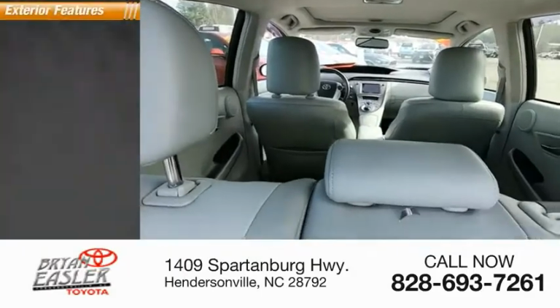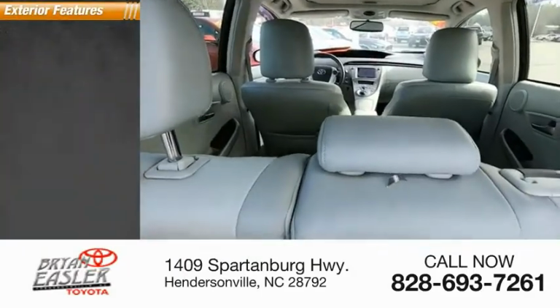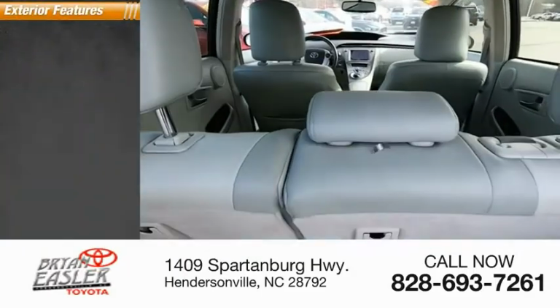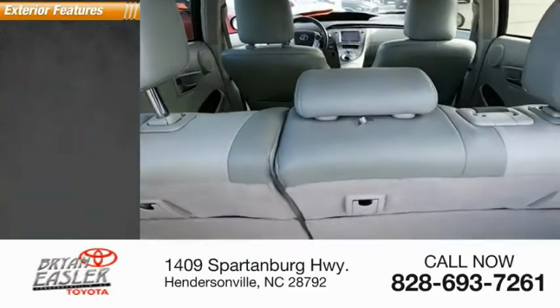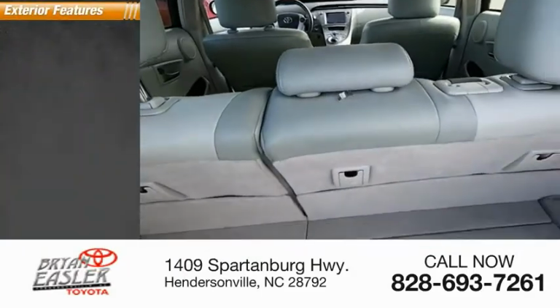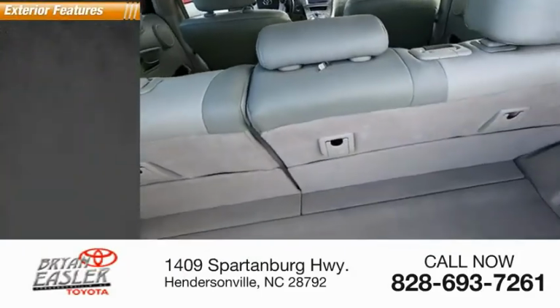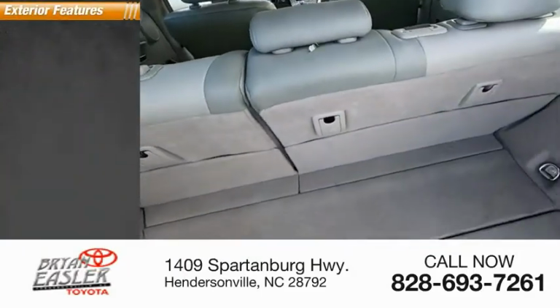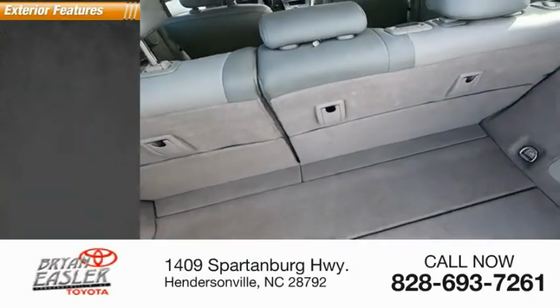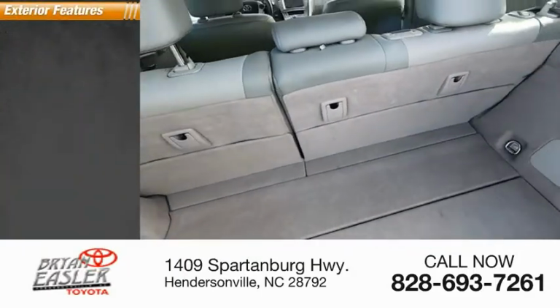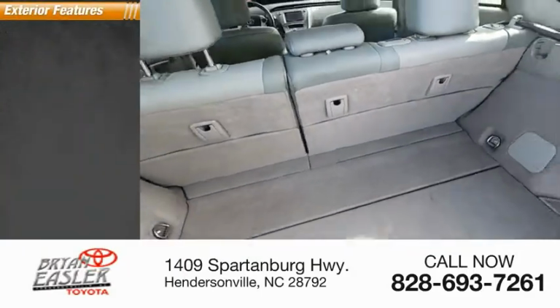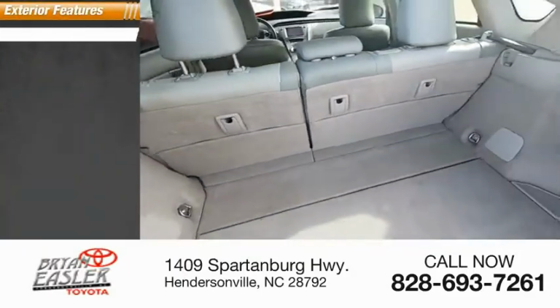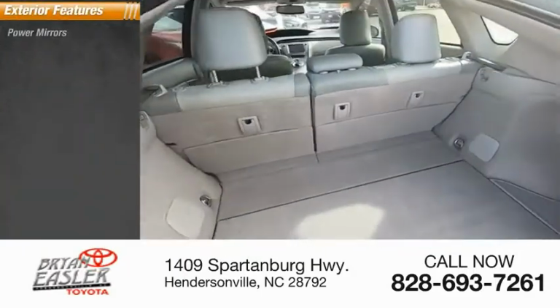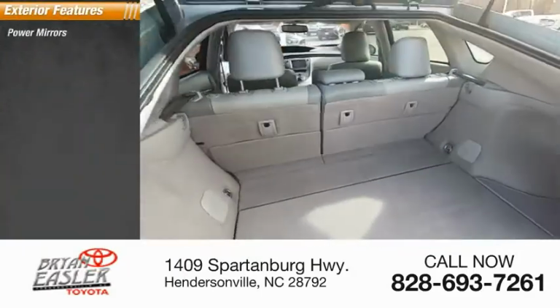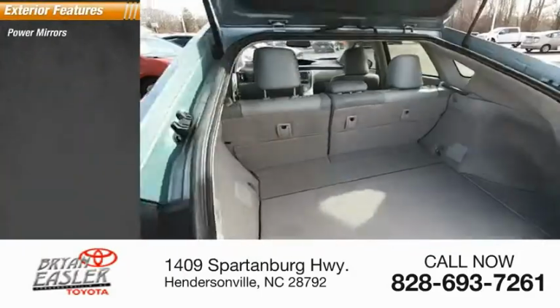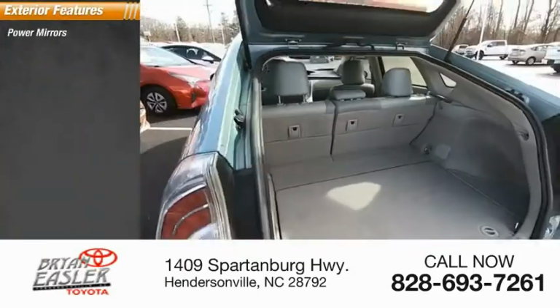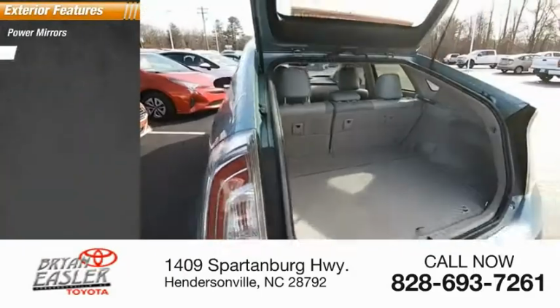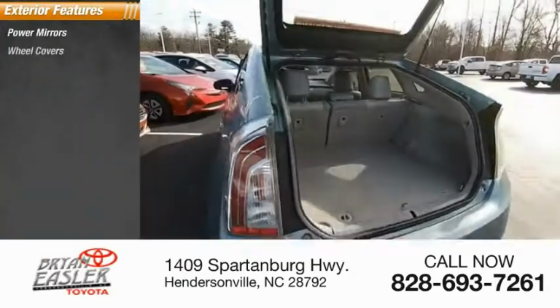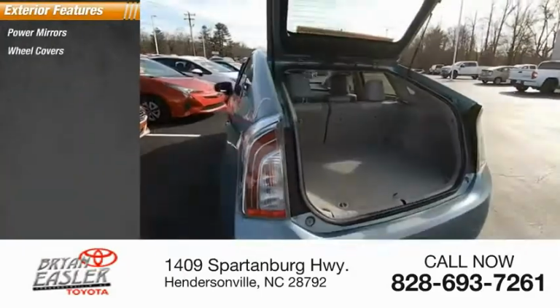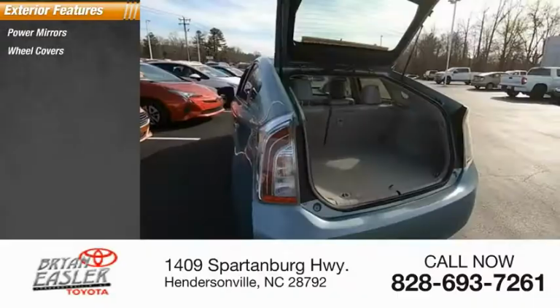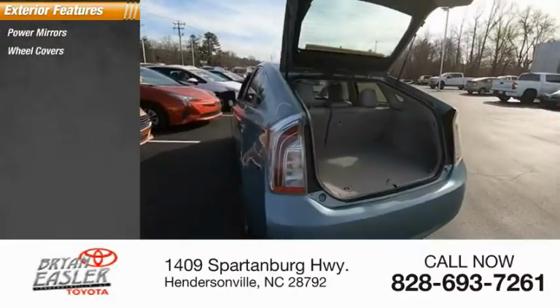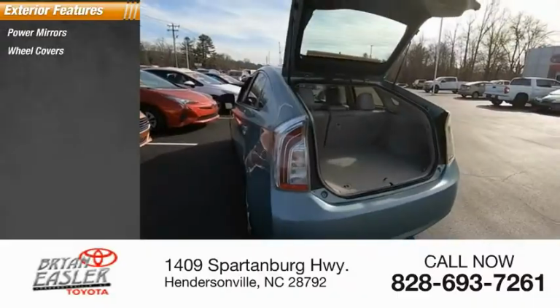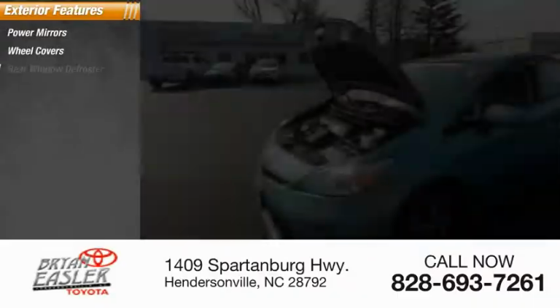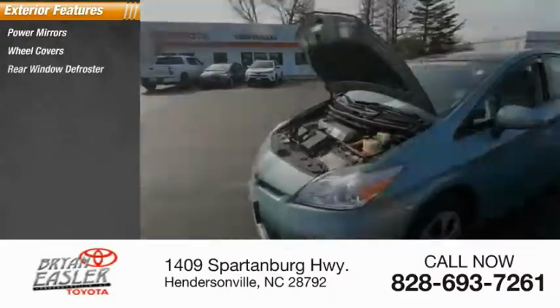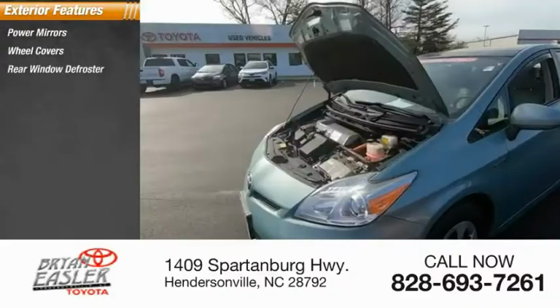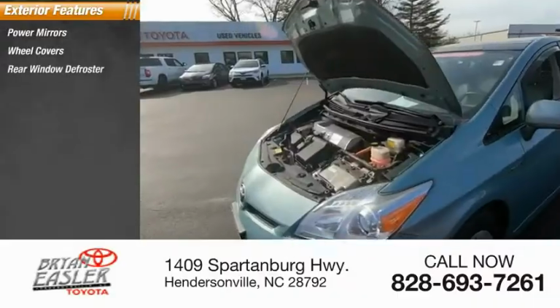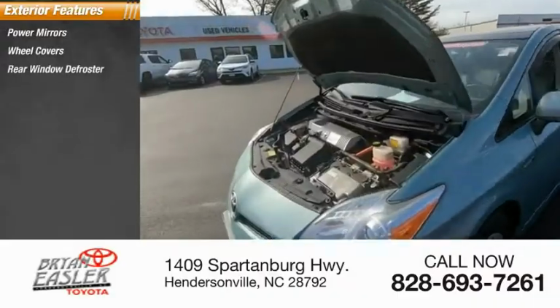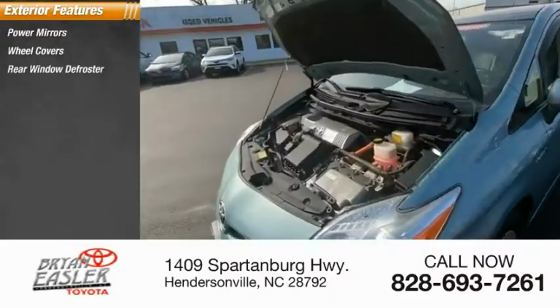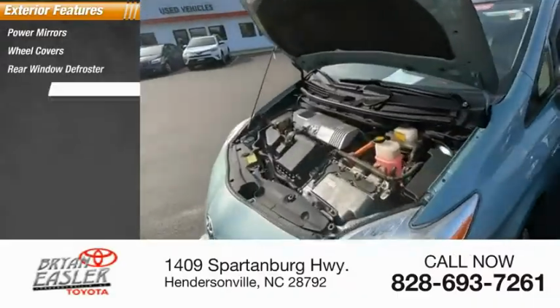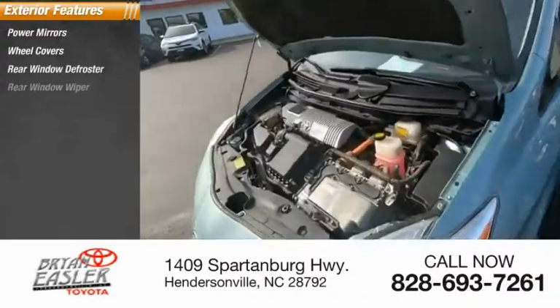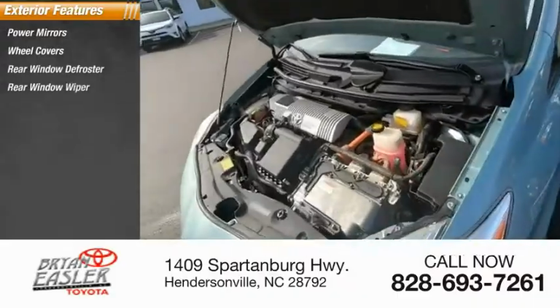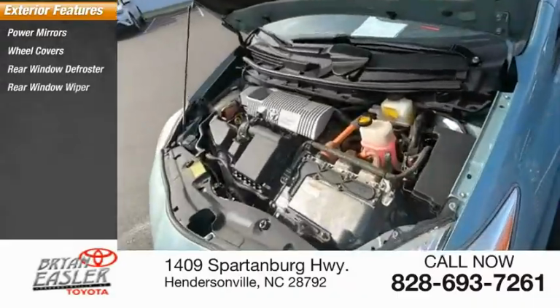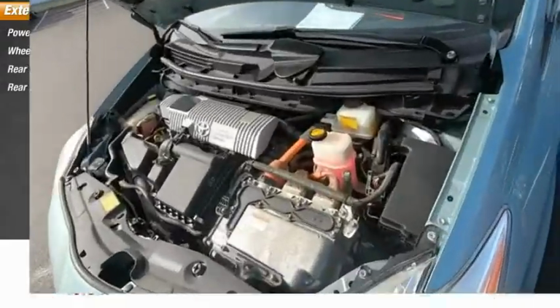Here are some of this vehicle's great options: power mirrors, wheel covers, rear window defroster, rear window wiper.